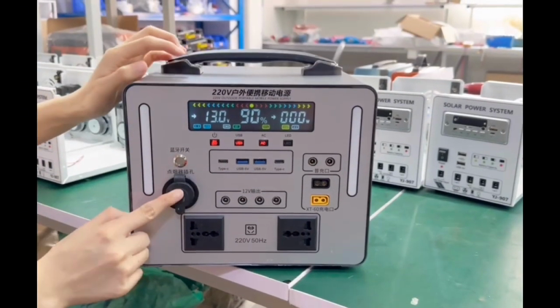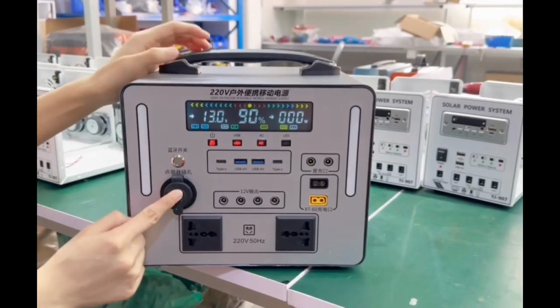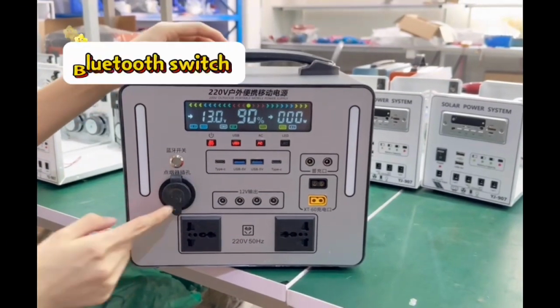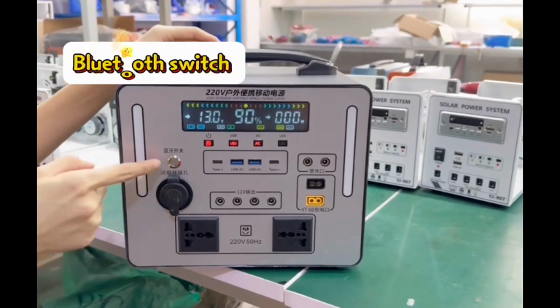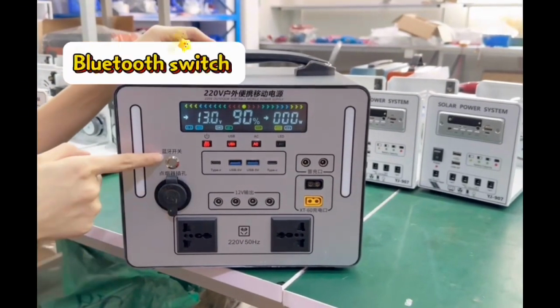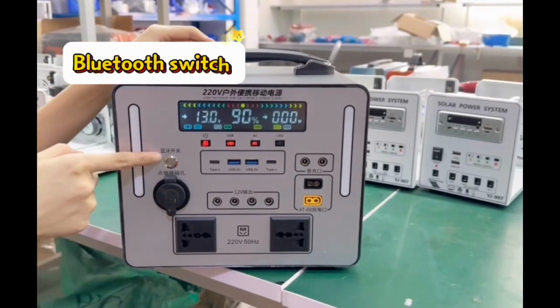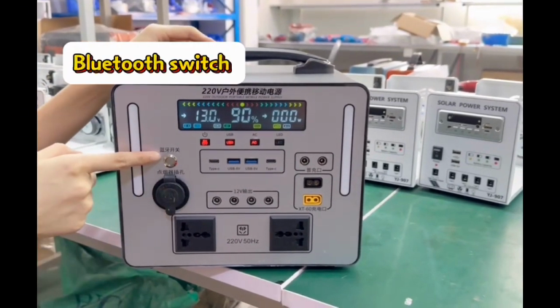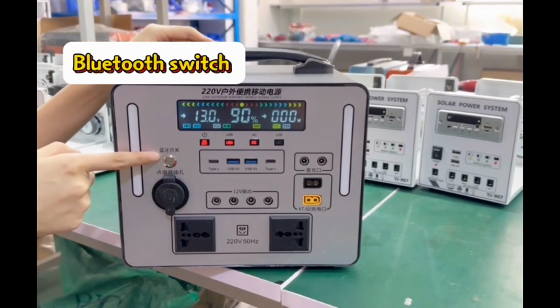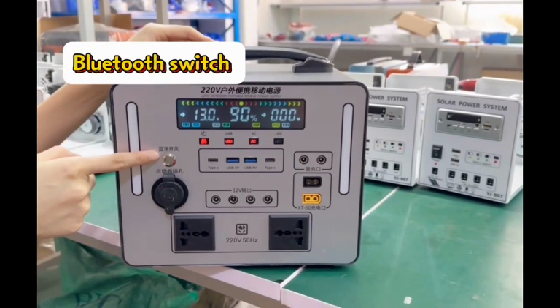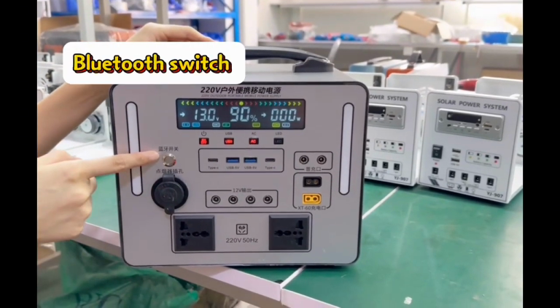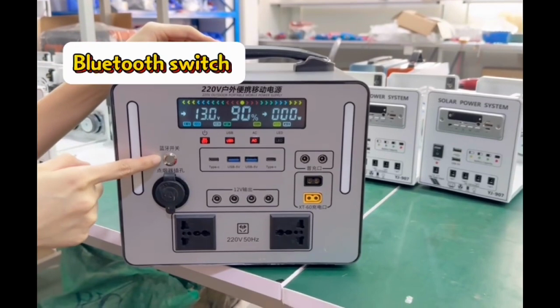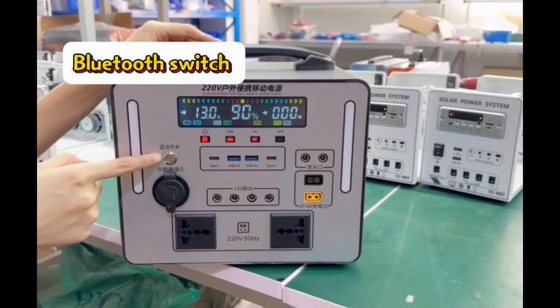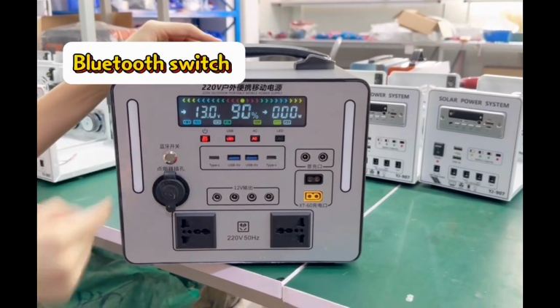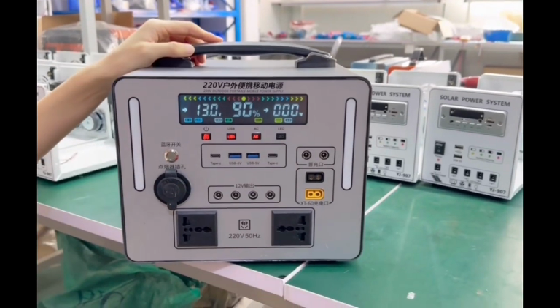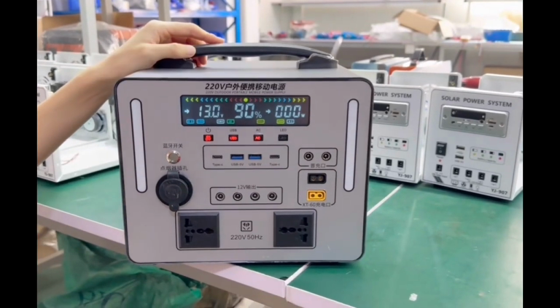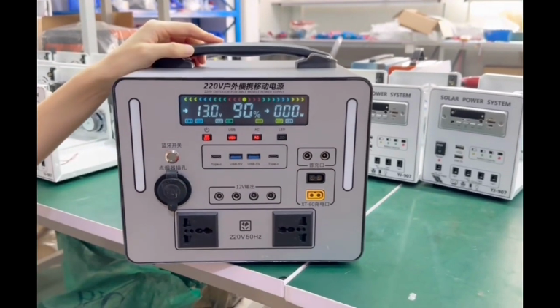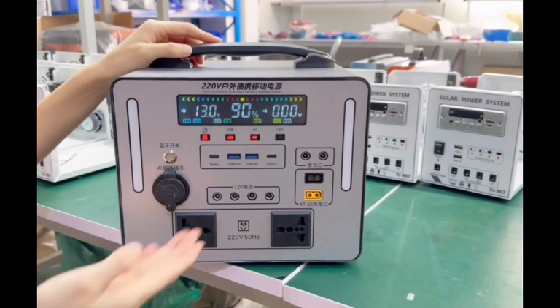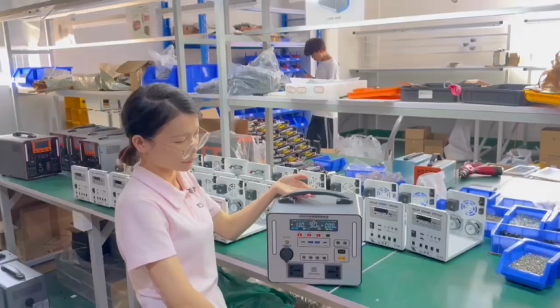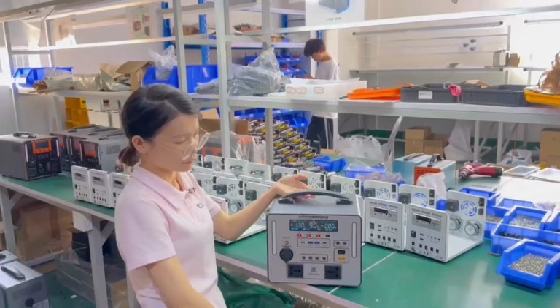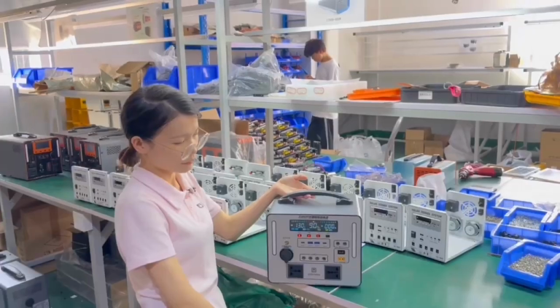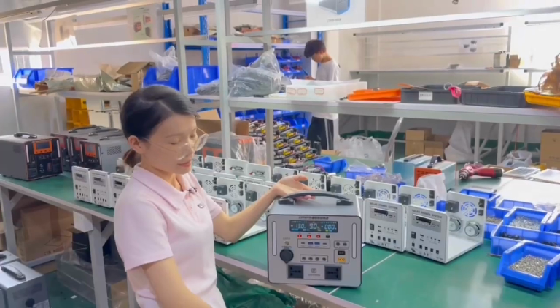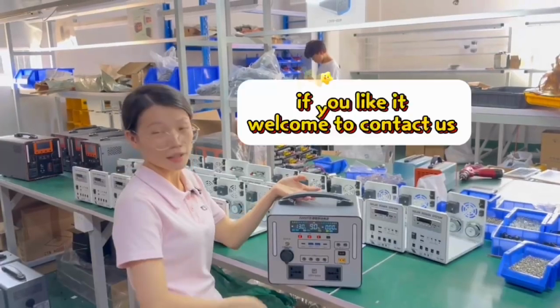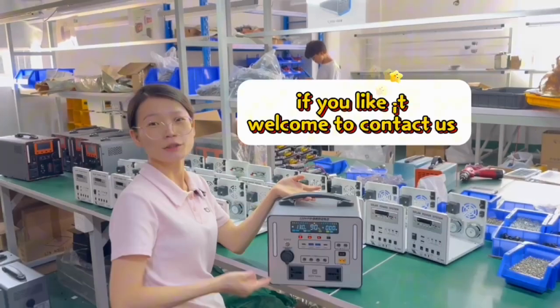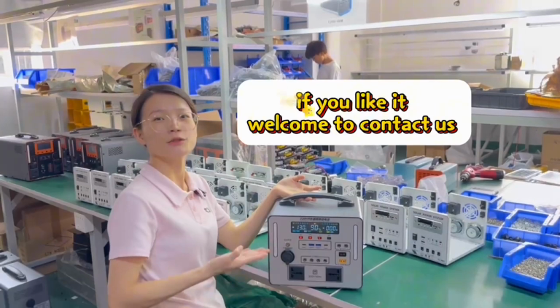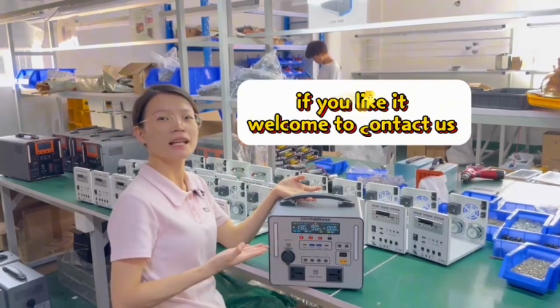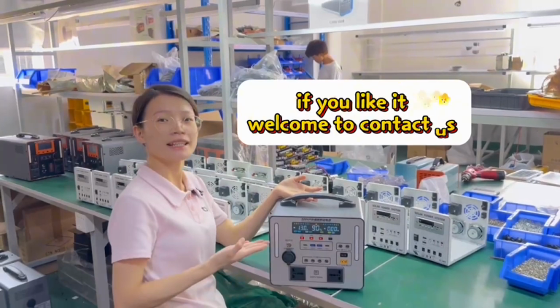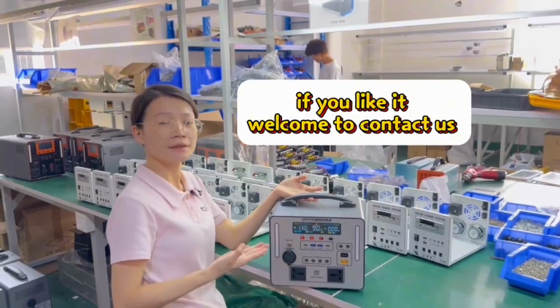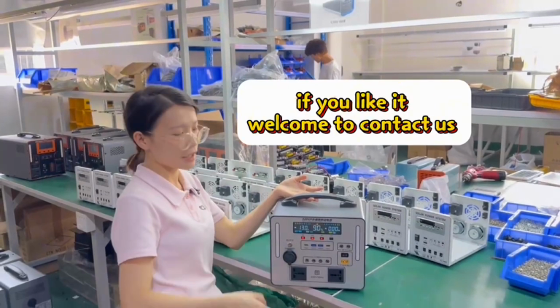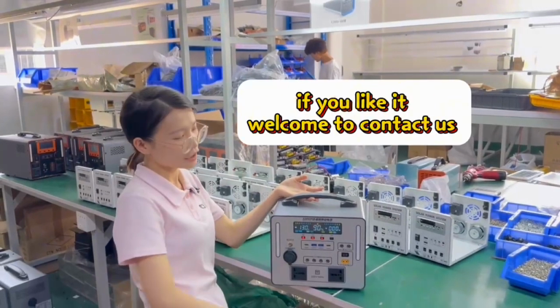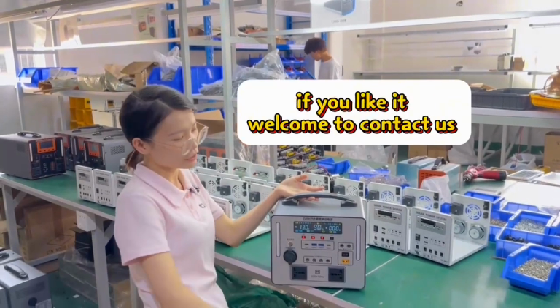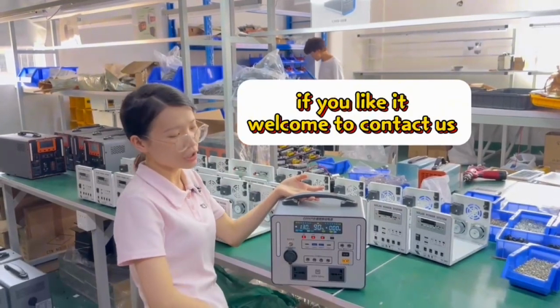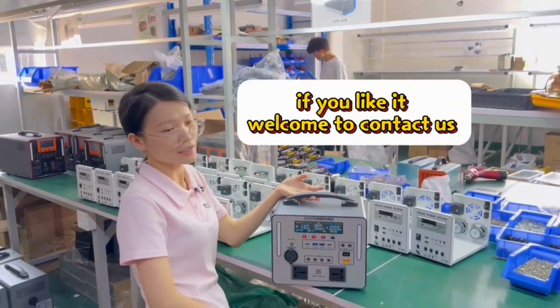Here is the Bluetooth switch. If you like, we'll change contacts.